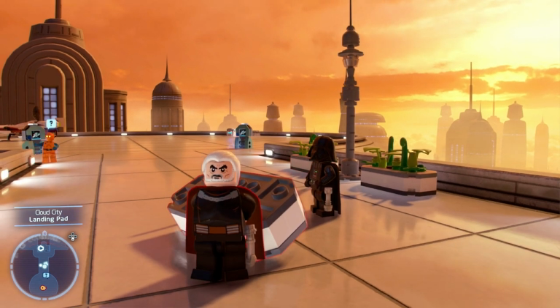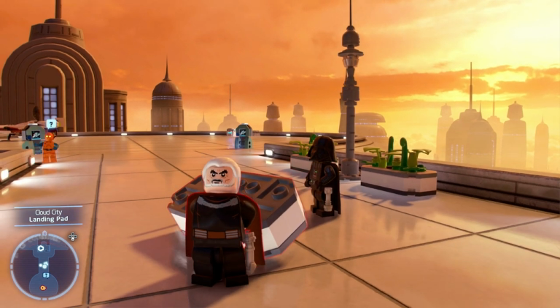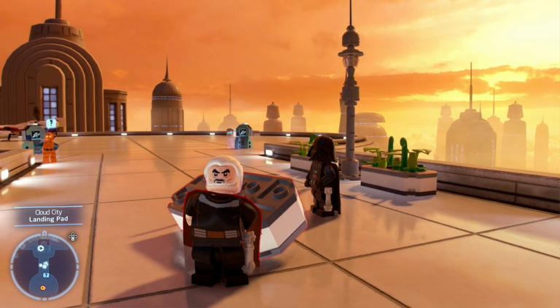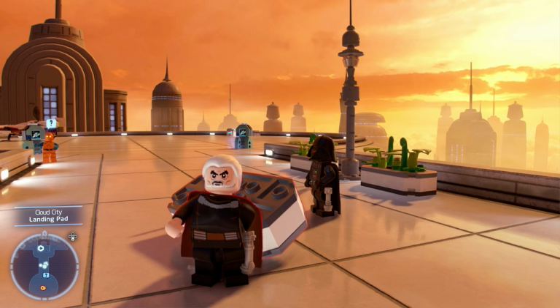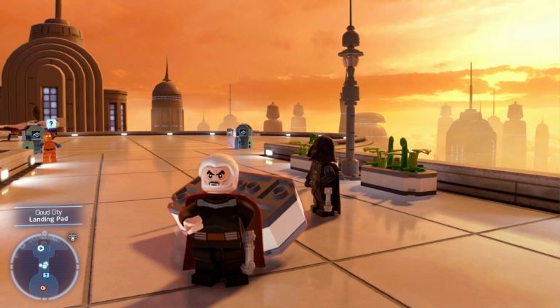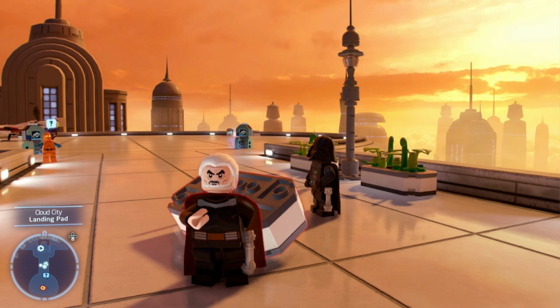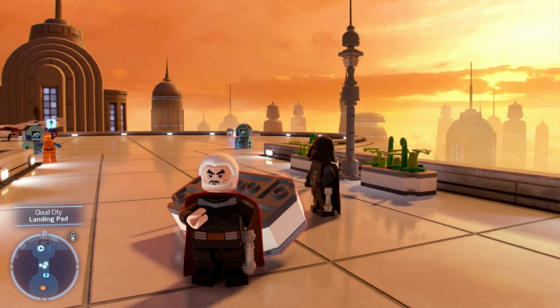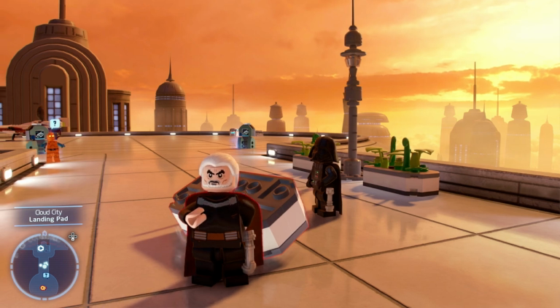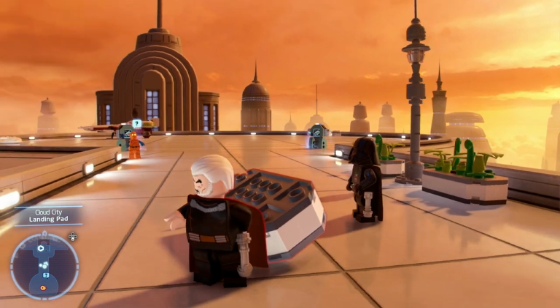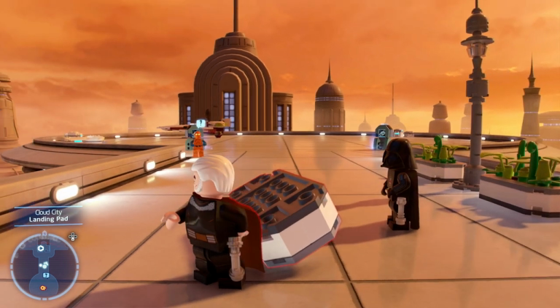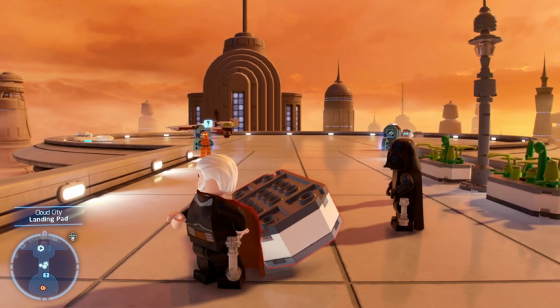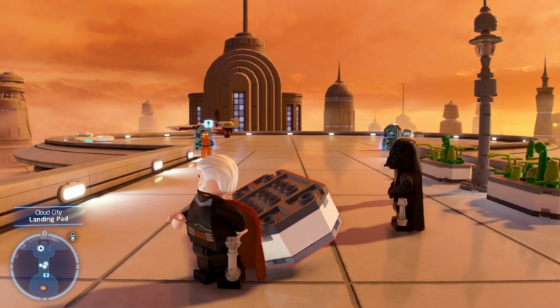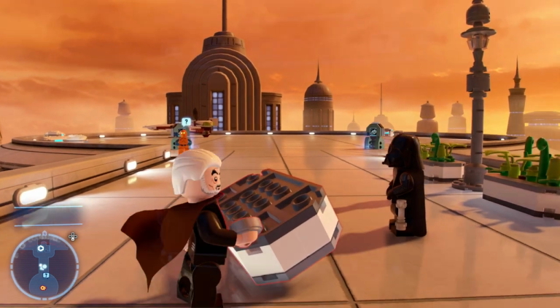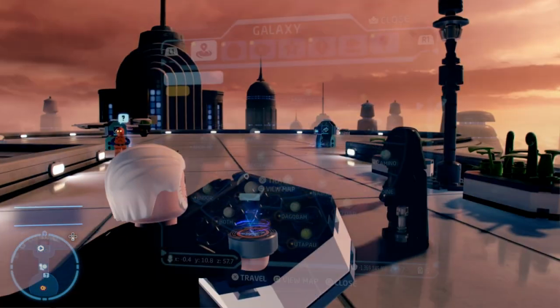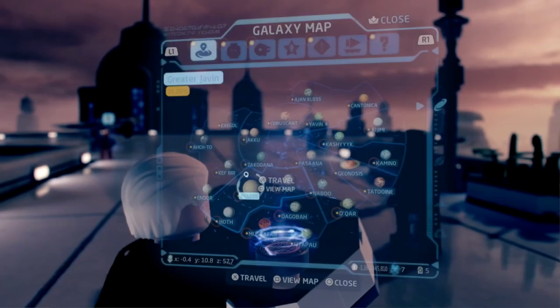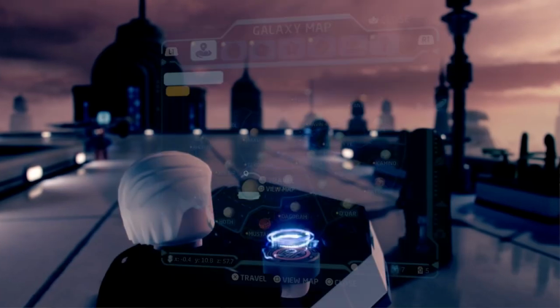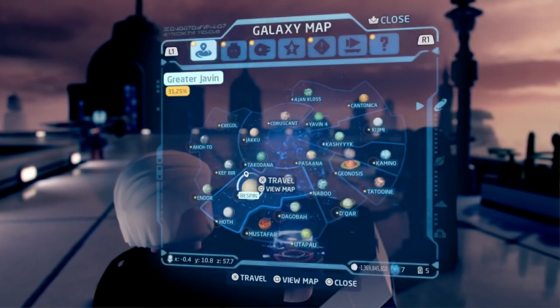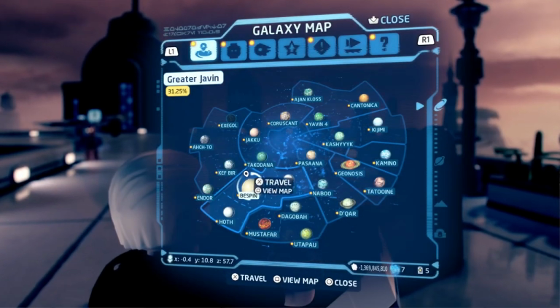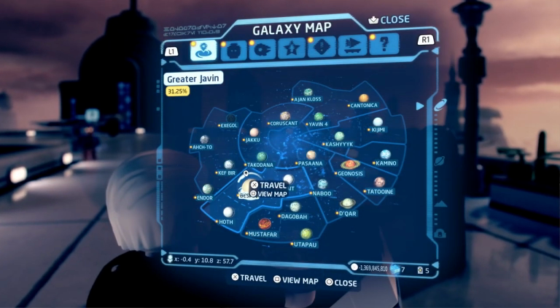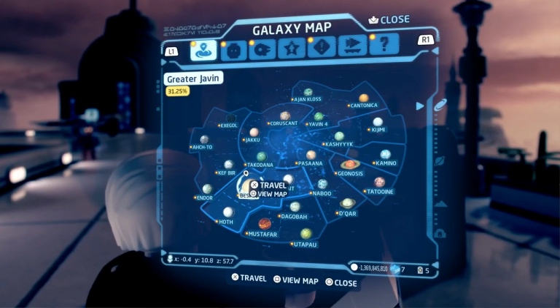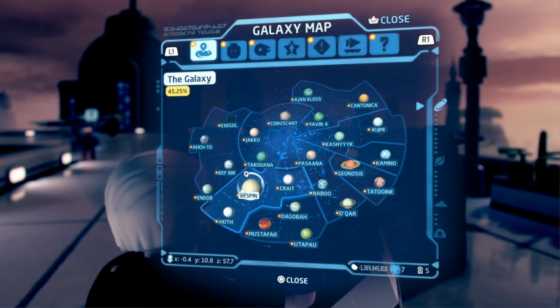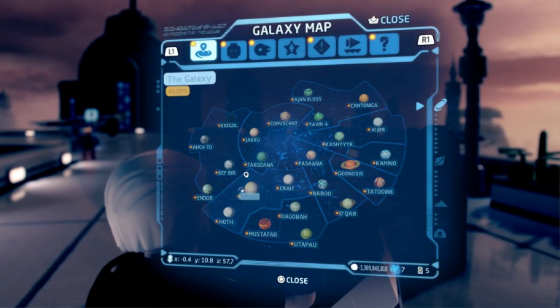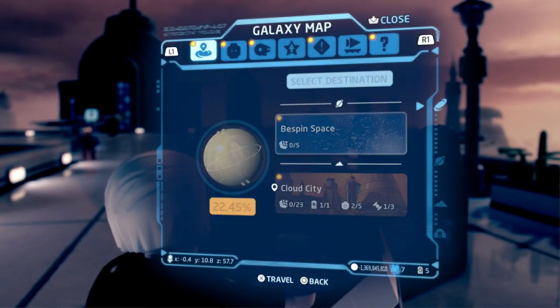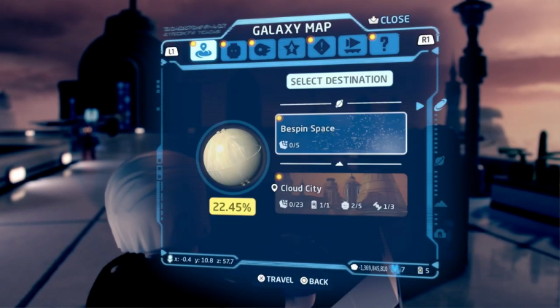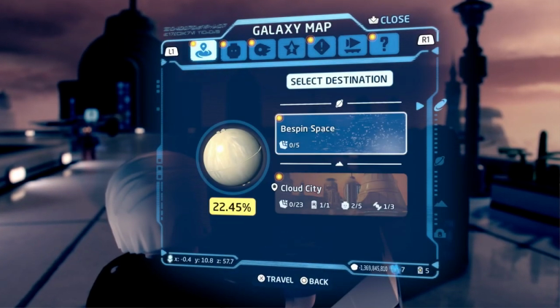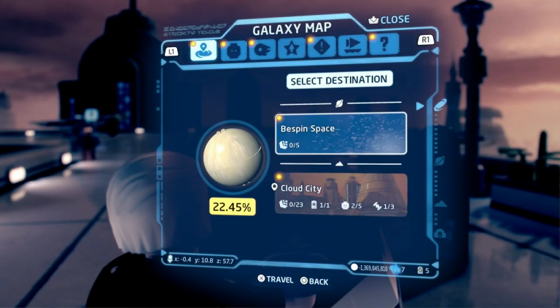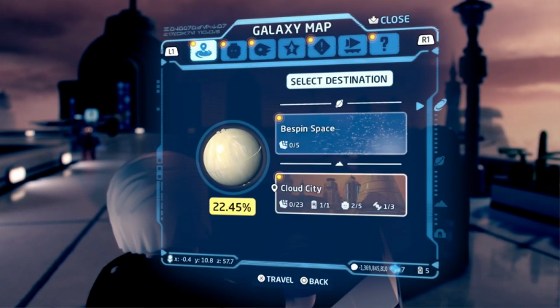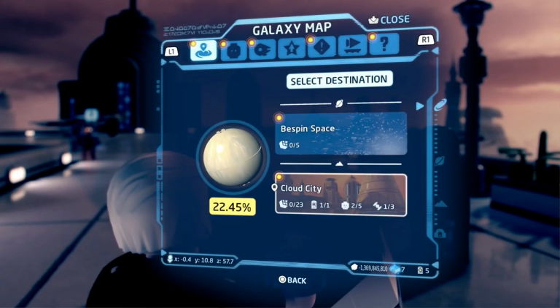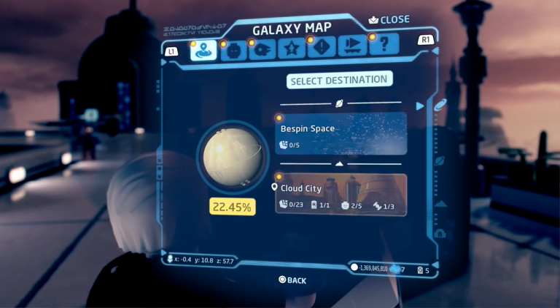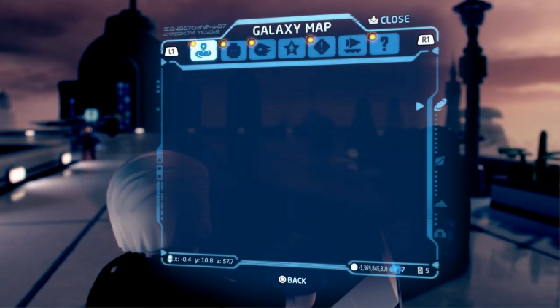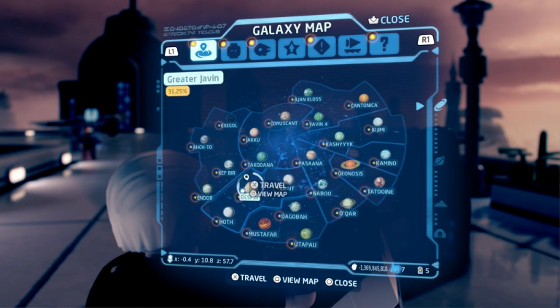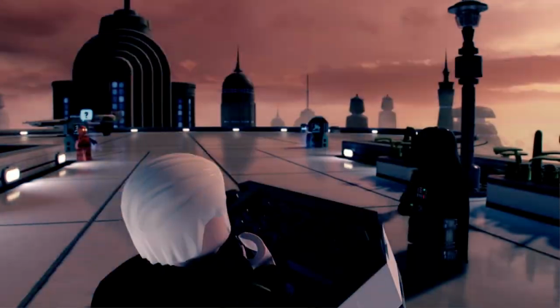For the first method, you're going to want to make your way toward Bespin and come toward the Cloud City.